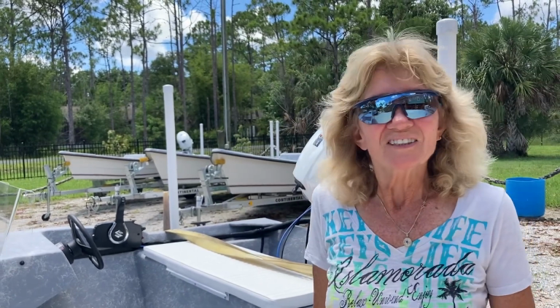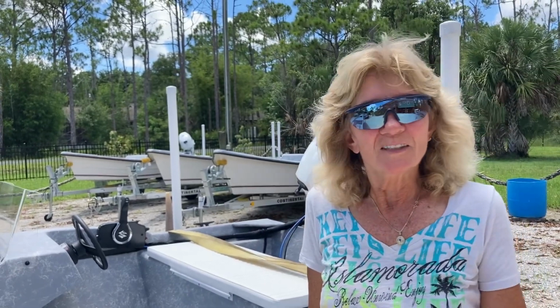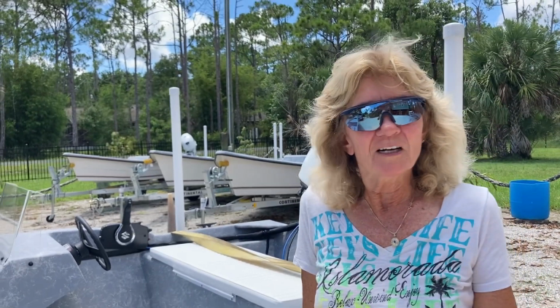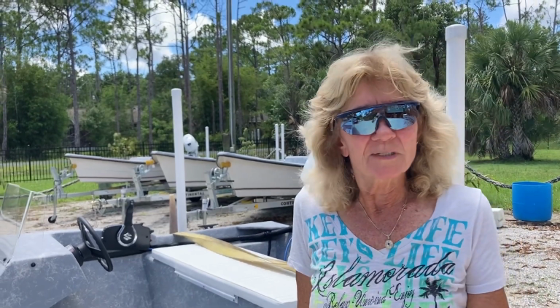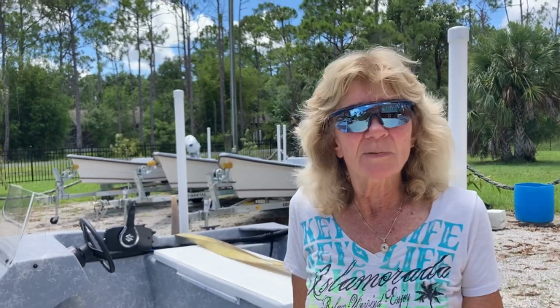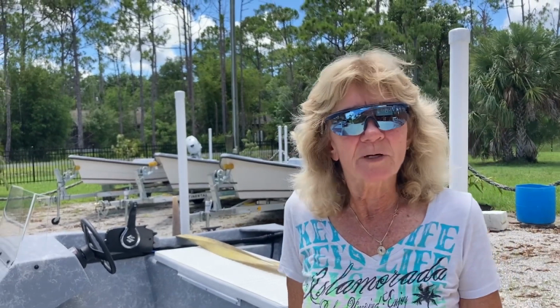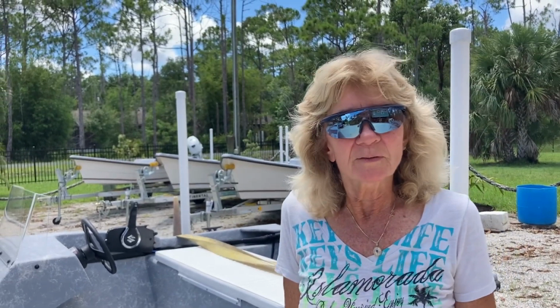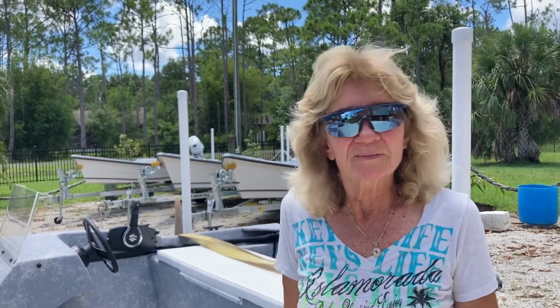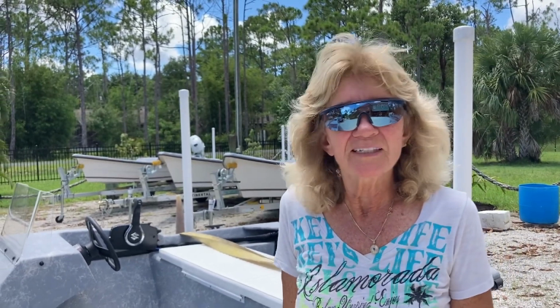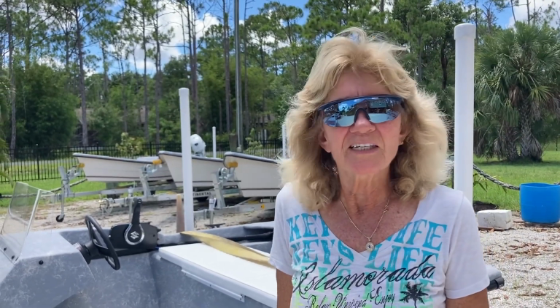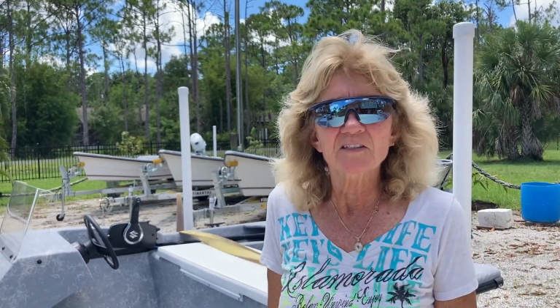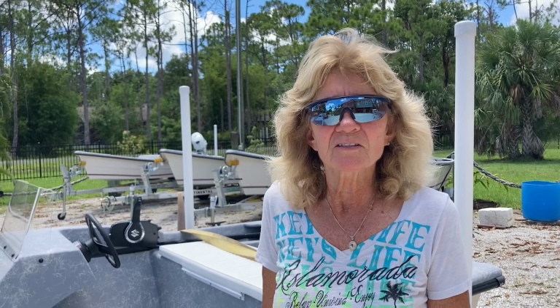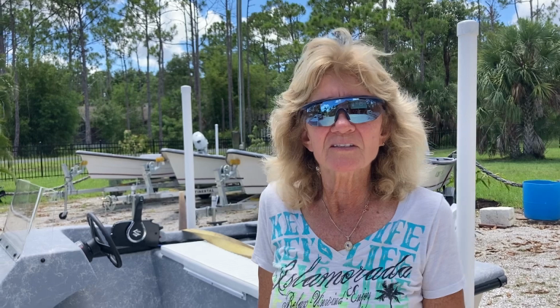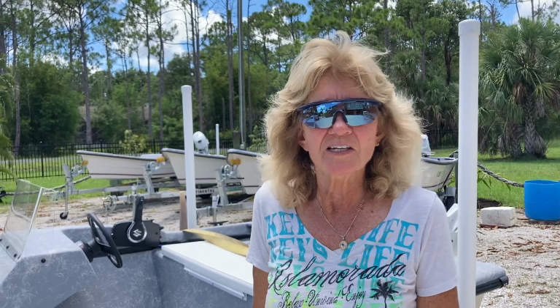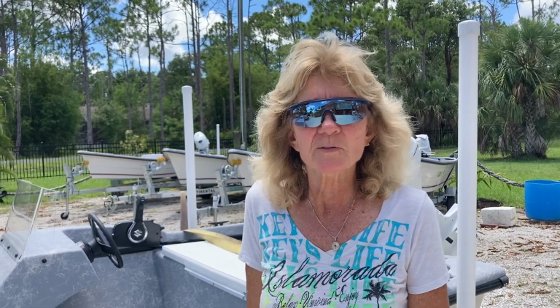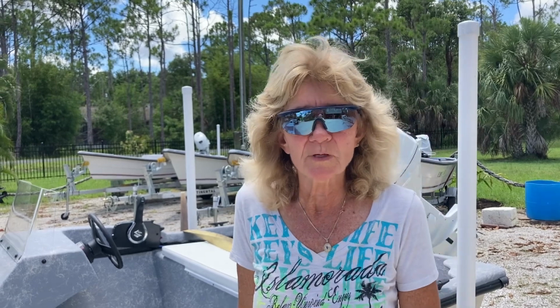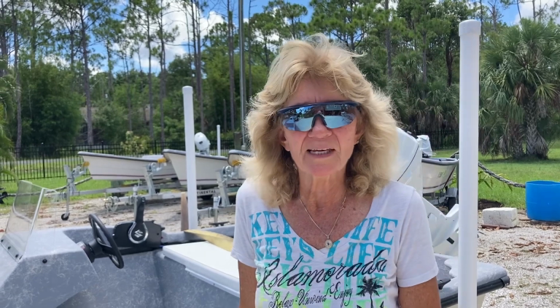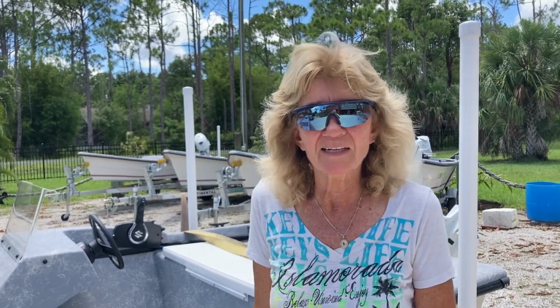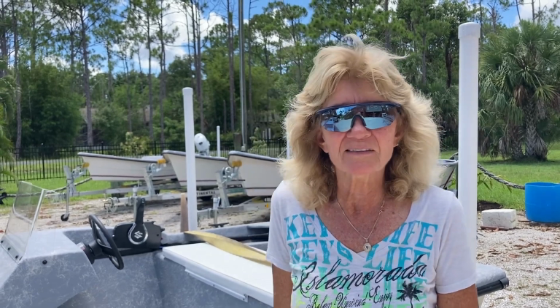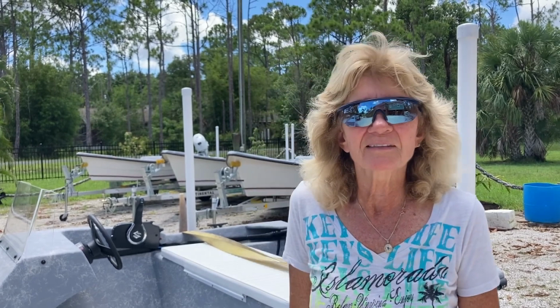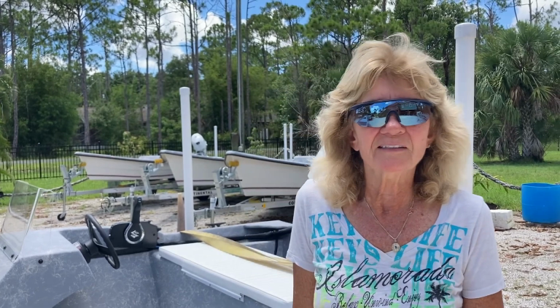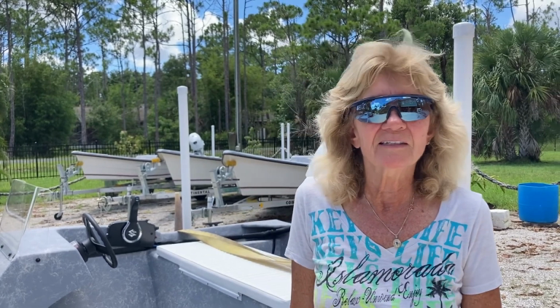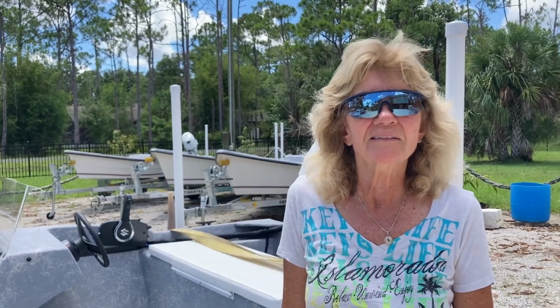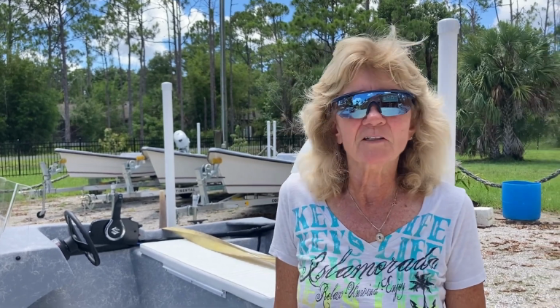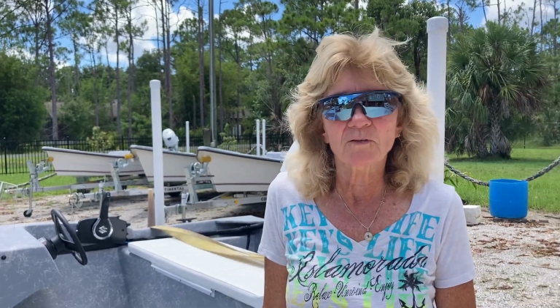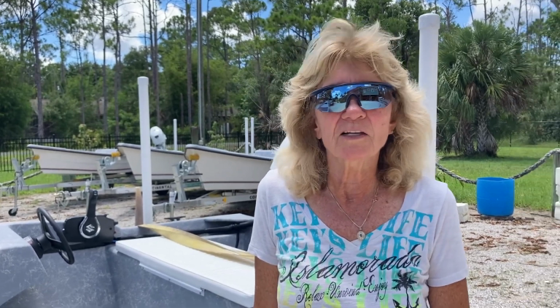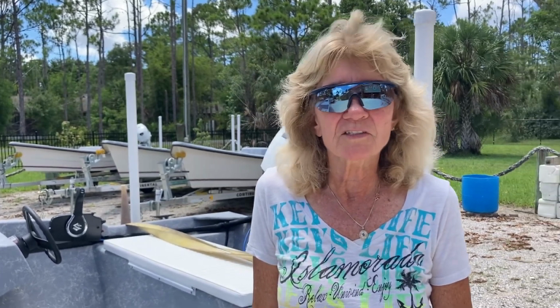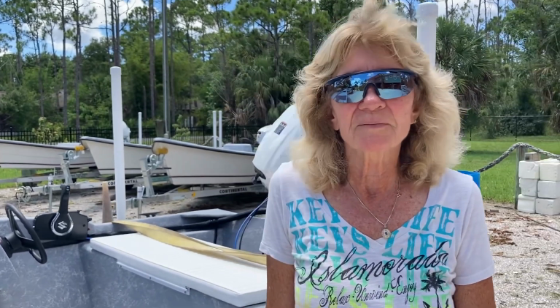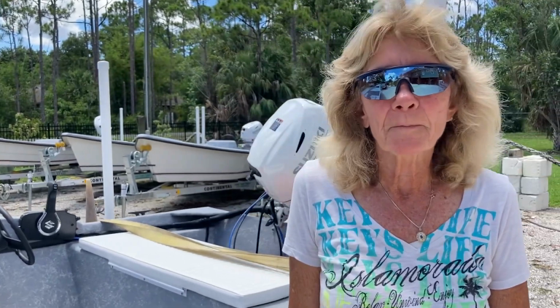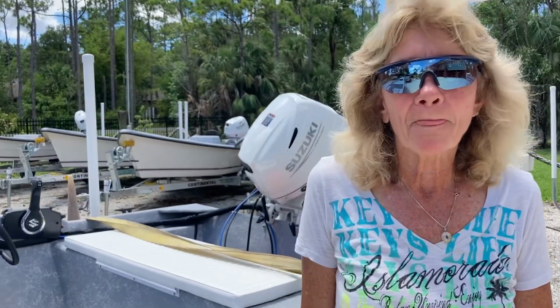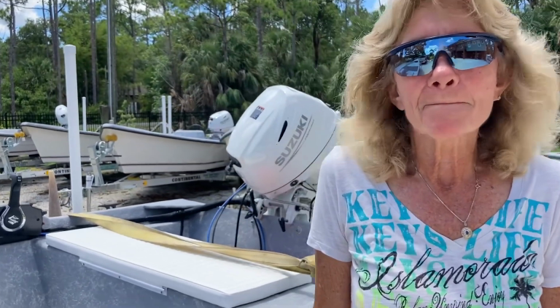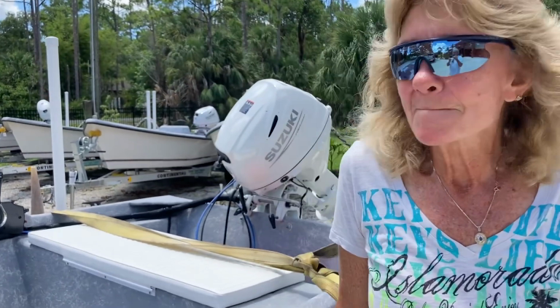My husband's my rigger. He teaches marine mechanics at technical college, and he set this boat all up.